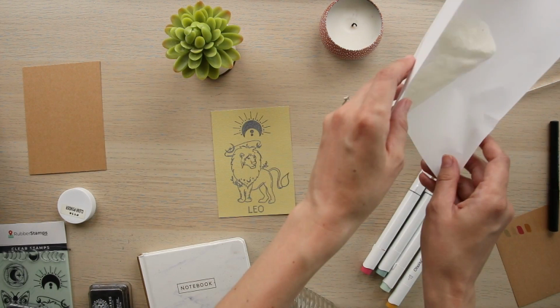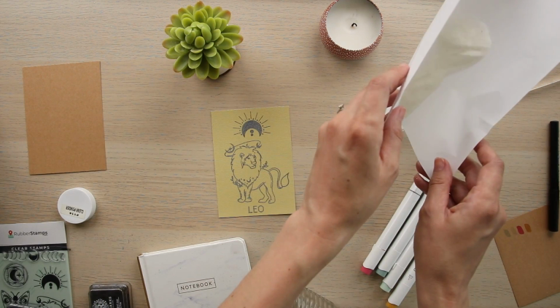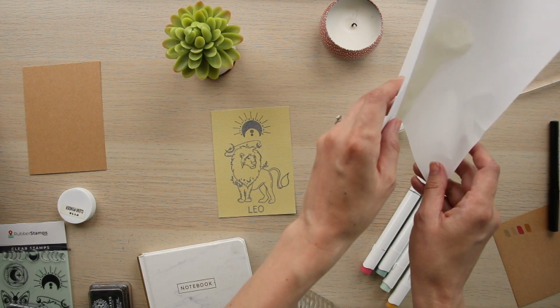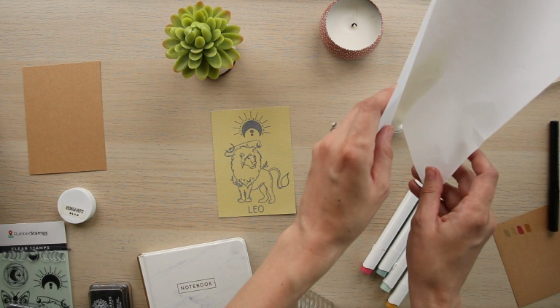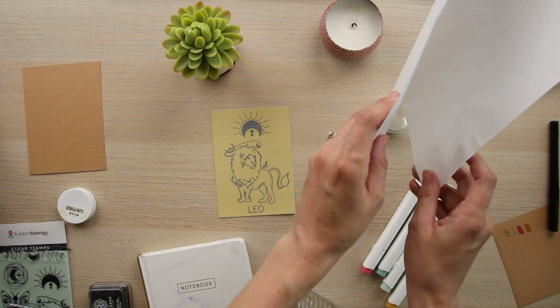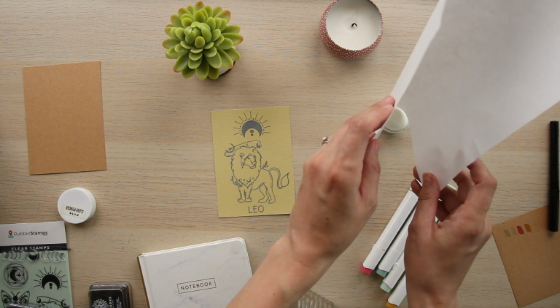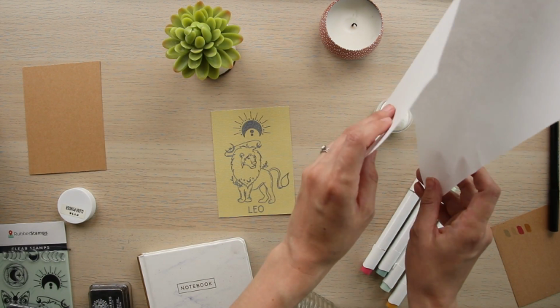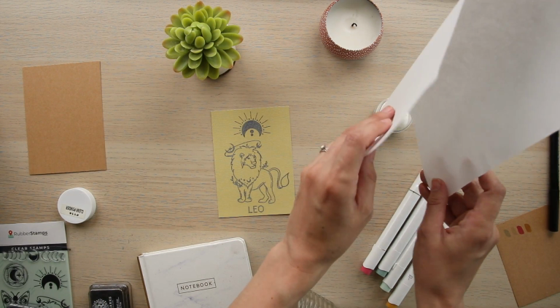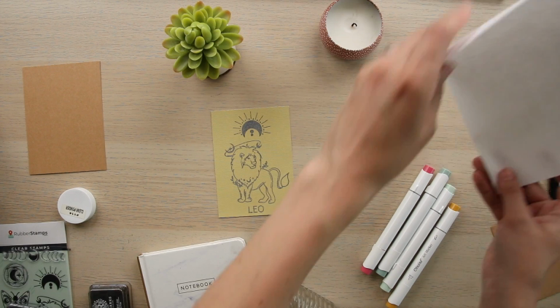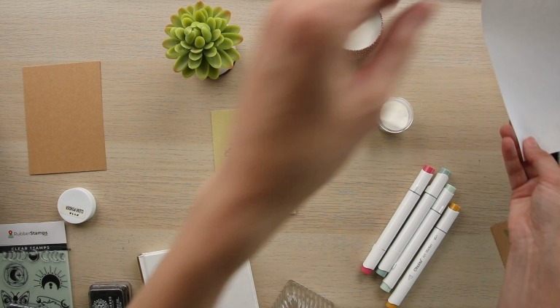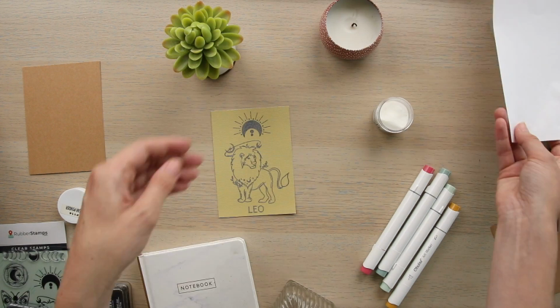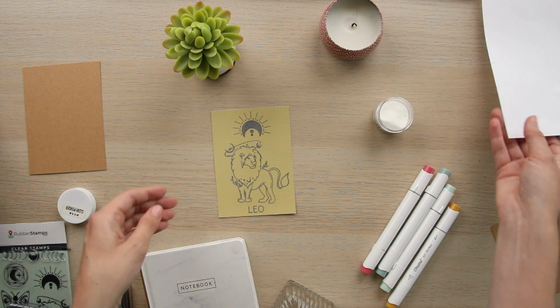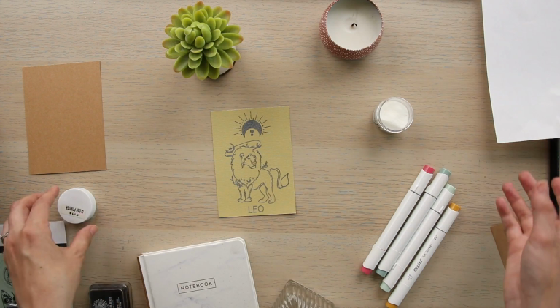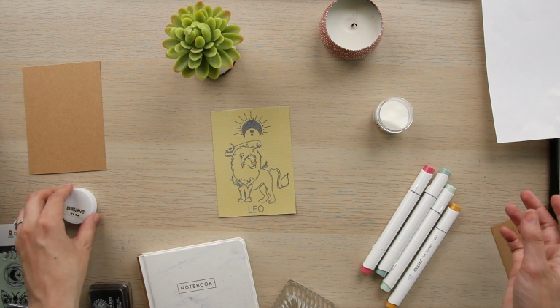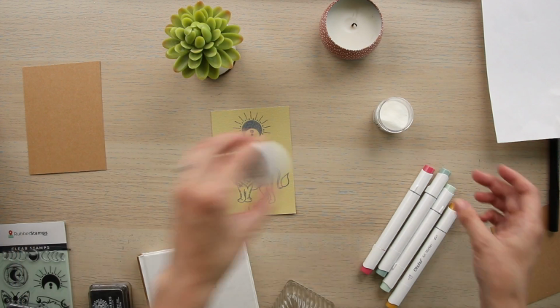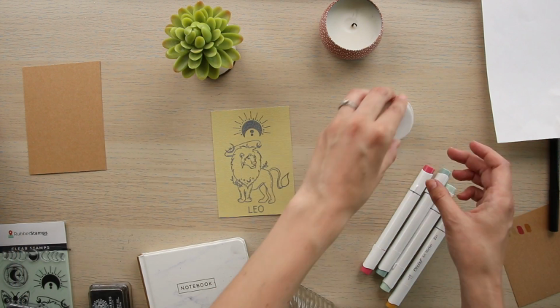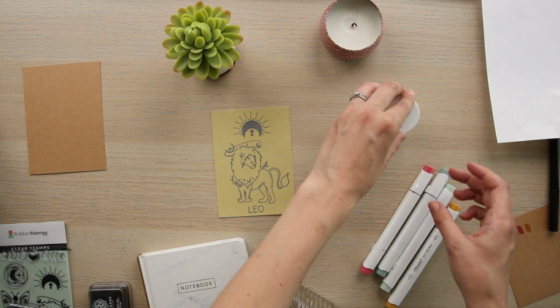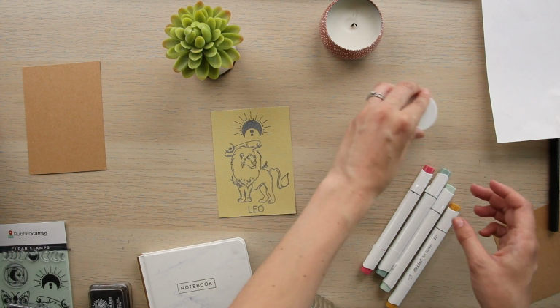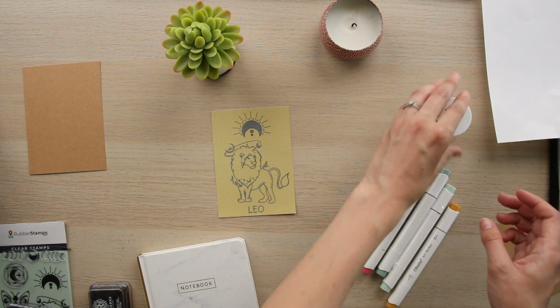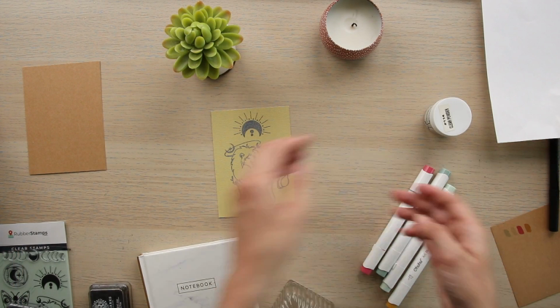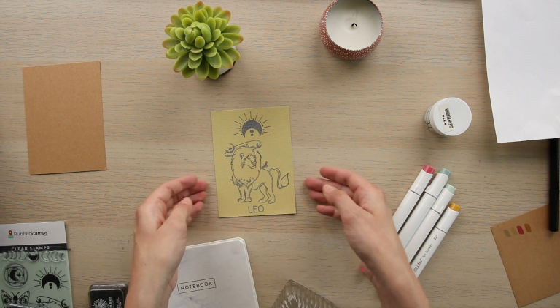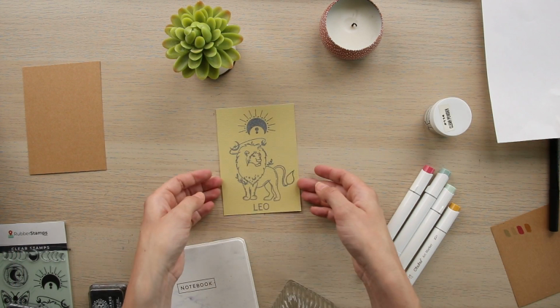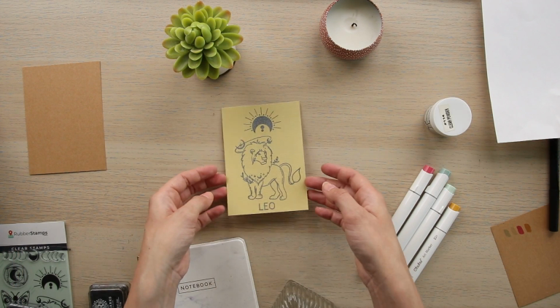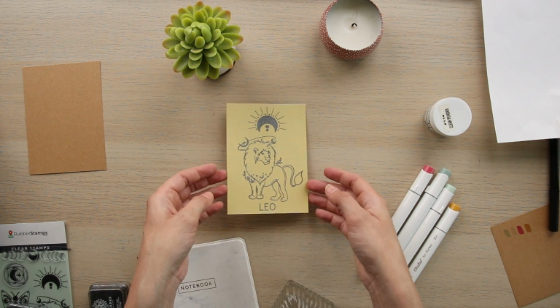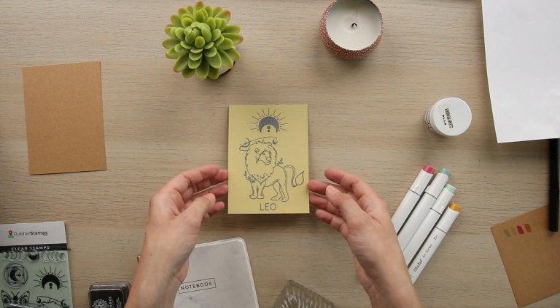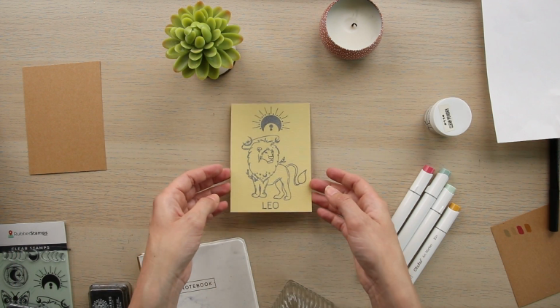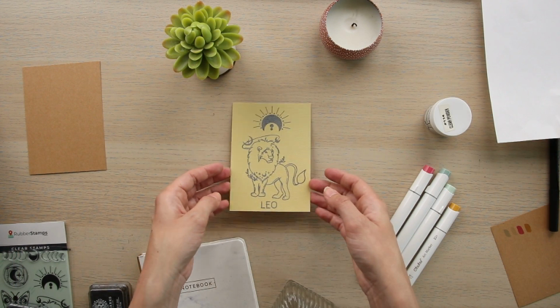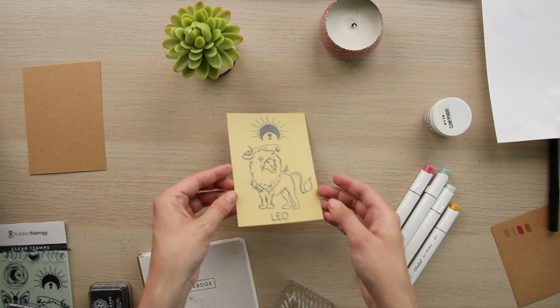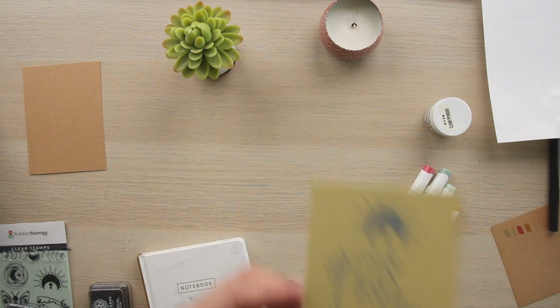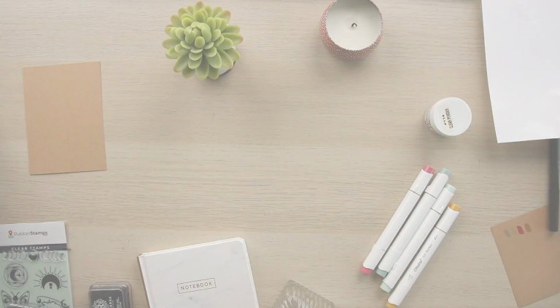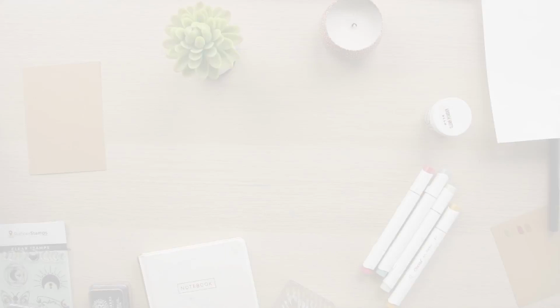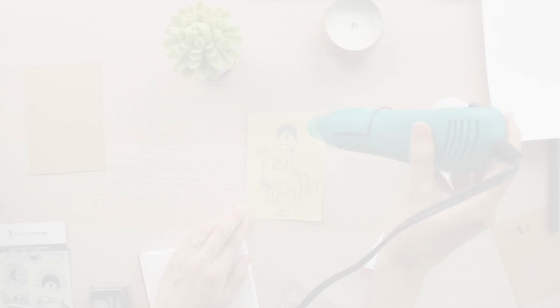Now we are going to use our heat gun to set the embossing powder so that it hardens onto the ink like a clear plastic.